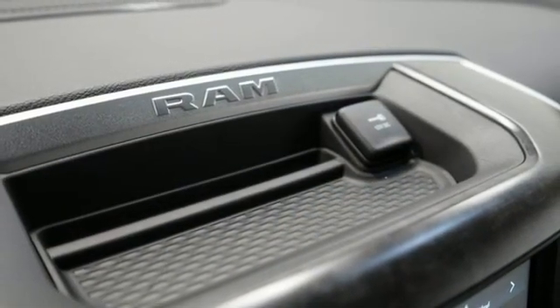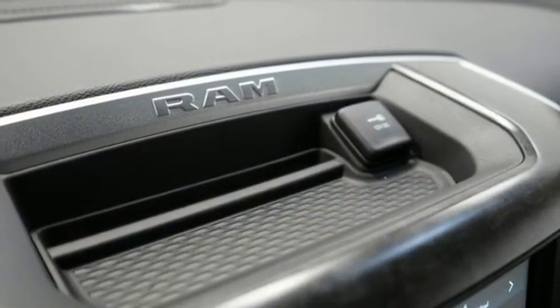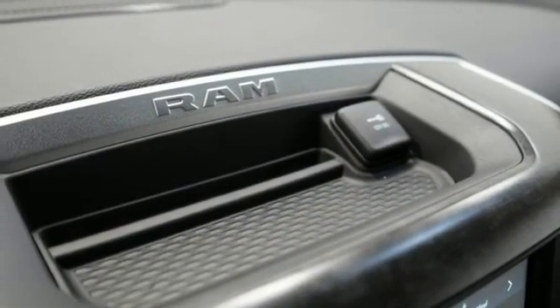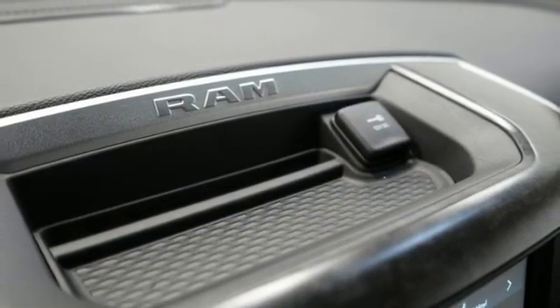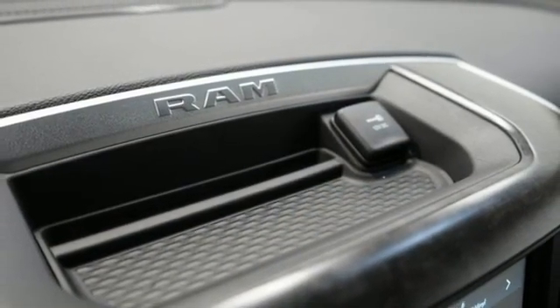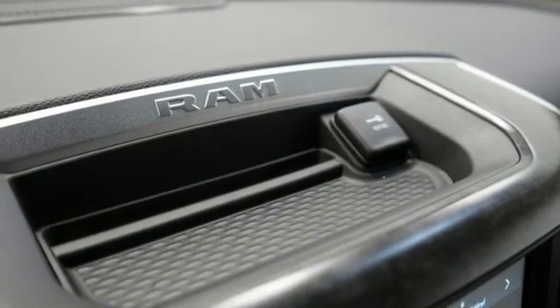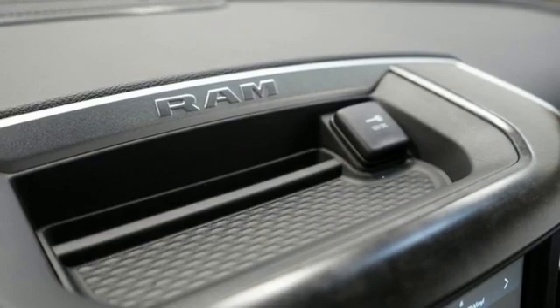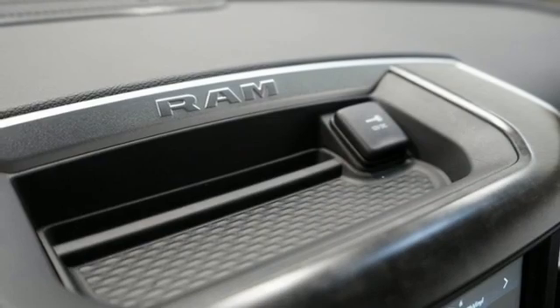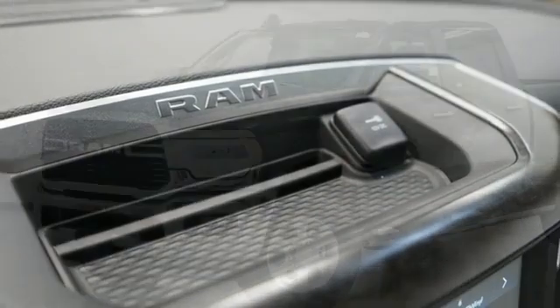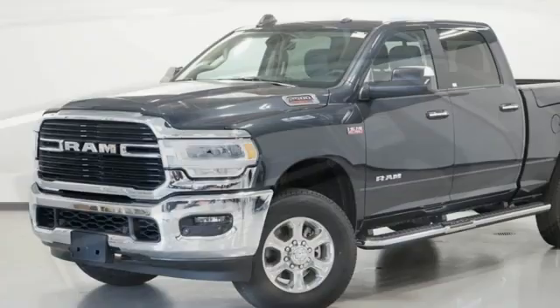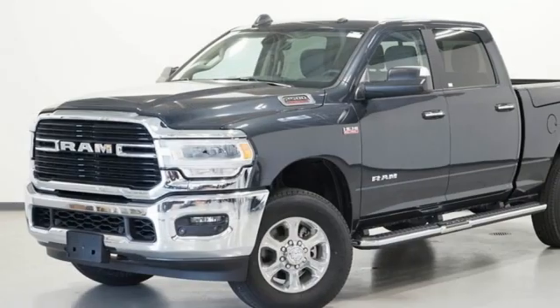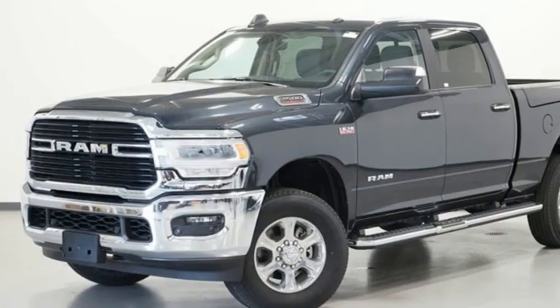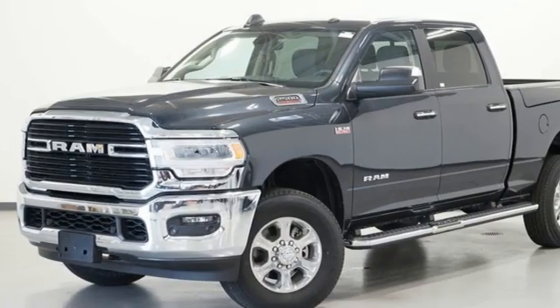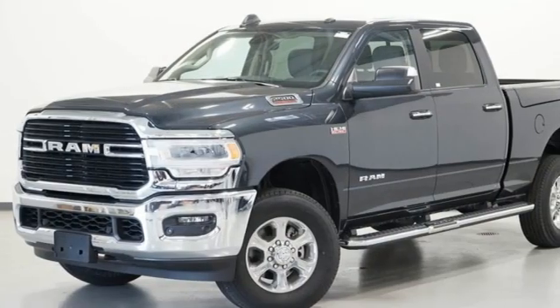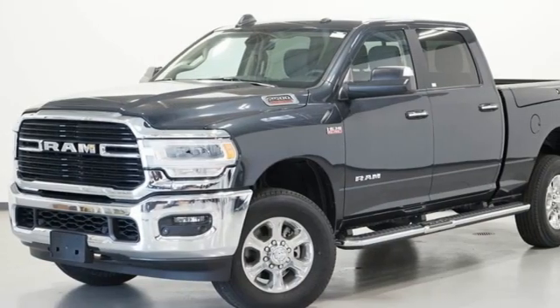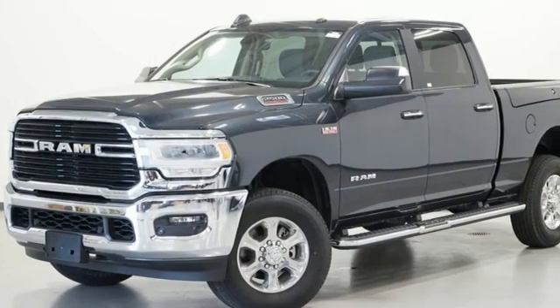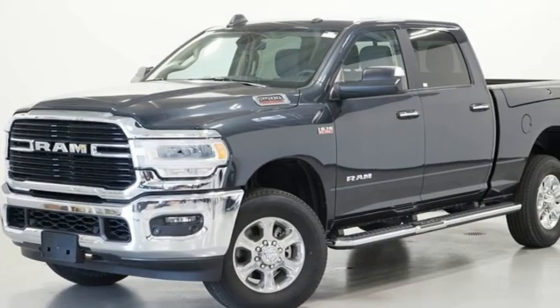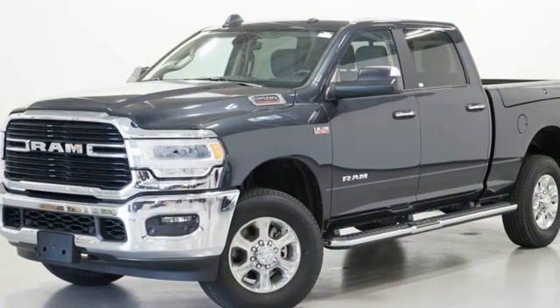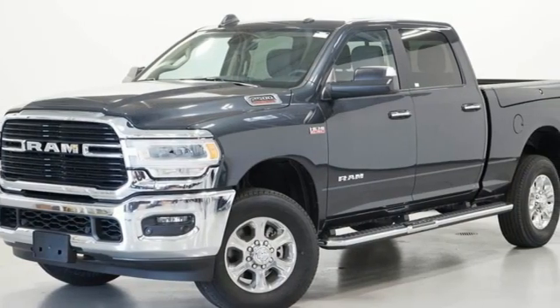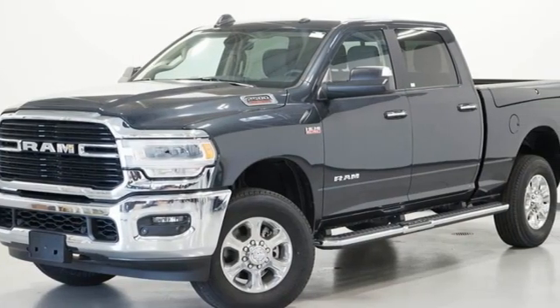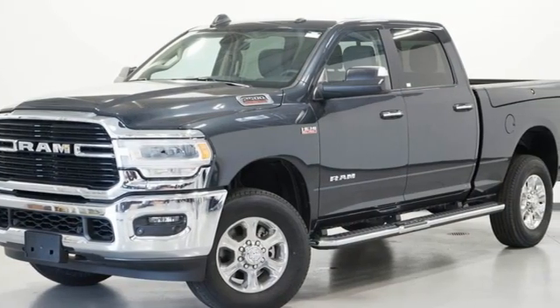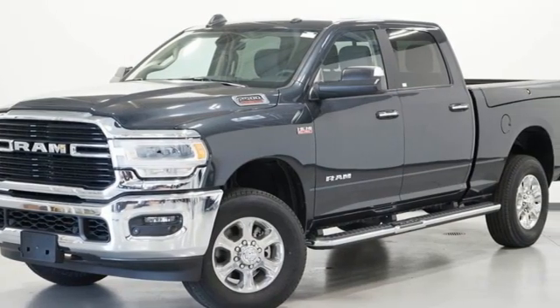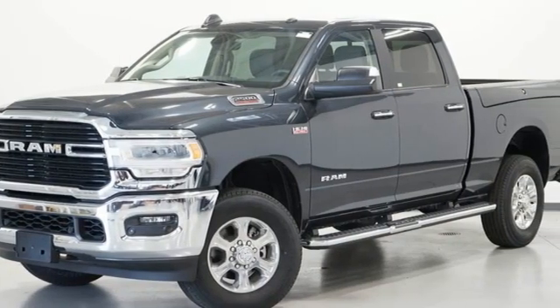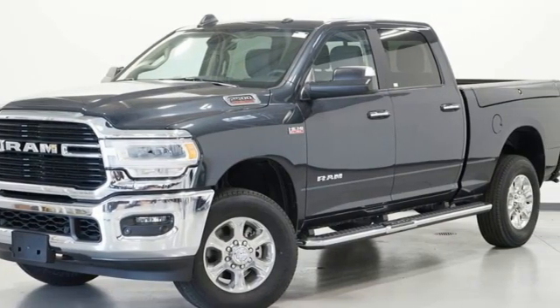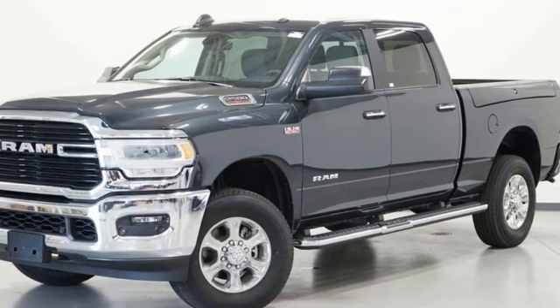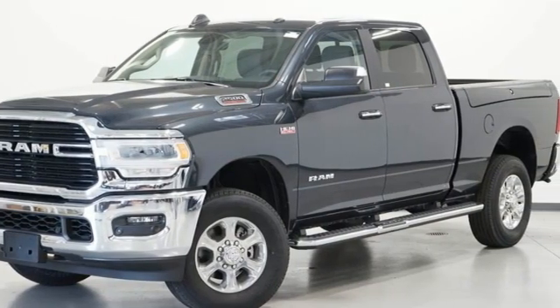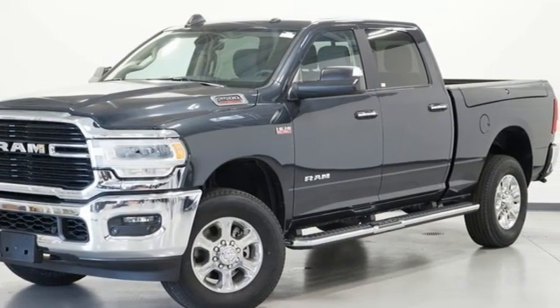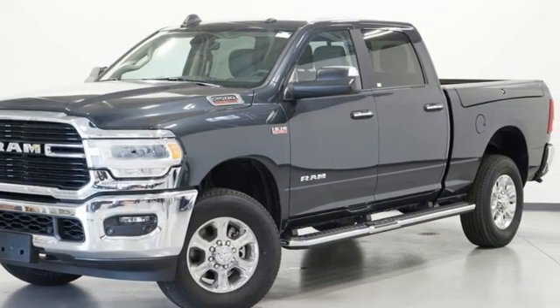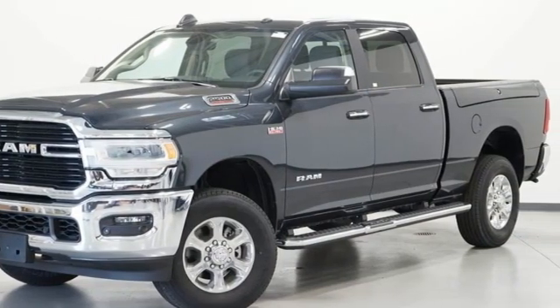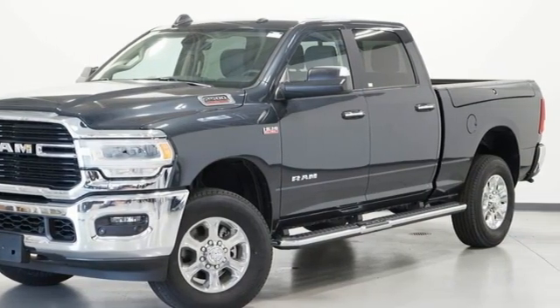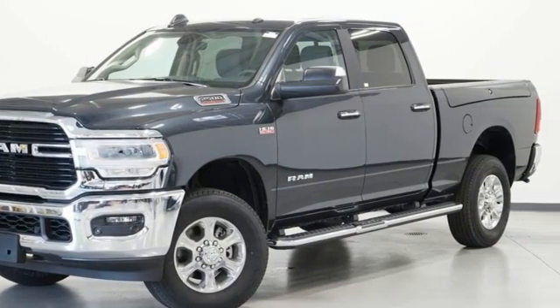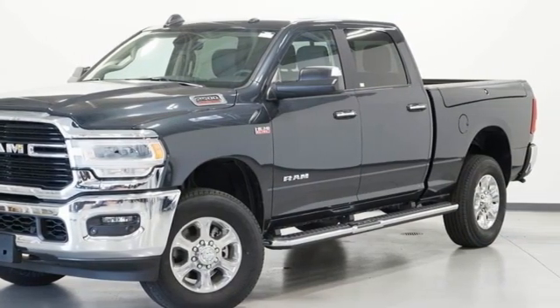RAM gets the job done. There's even more to see in person. Take it for a test drive today.